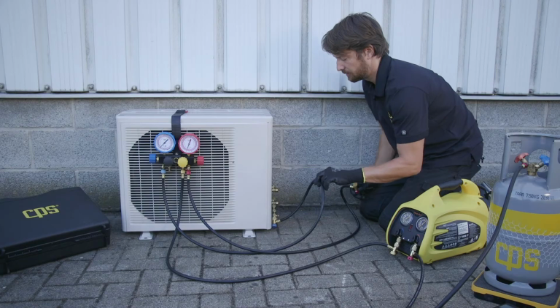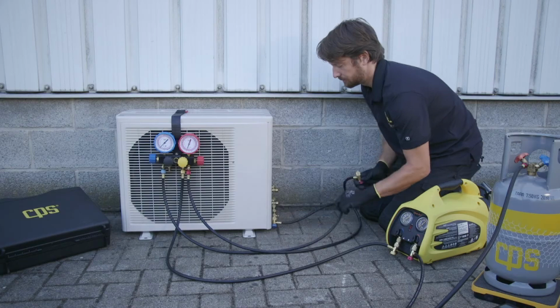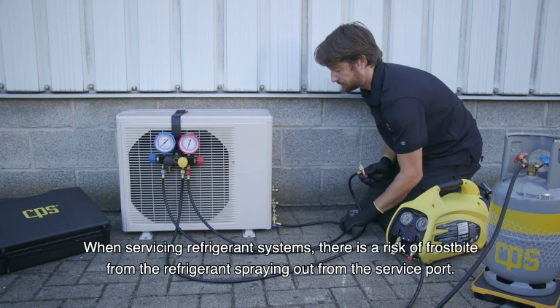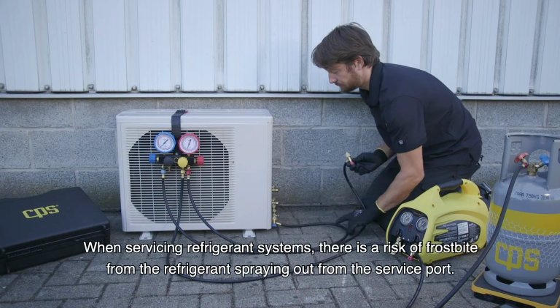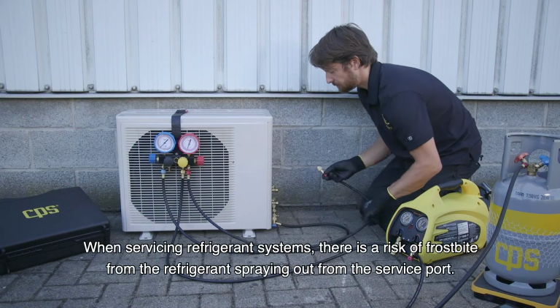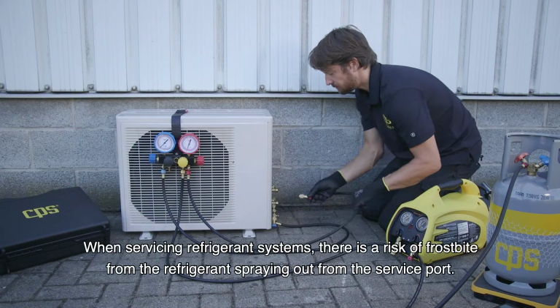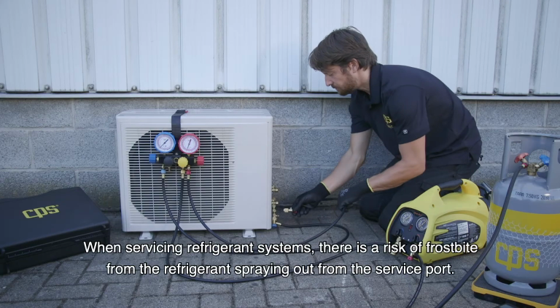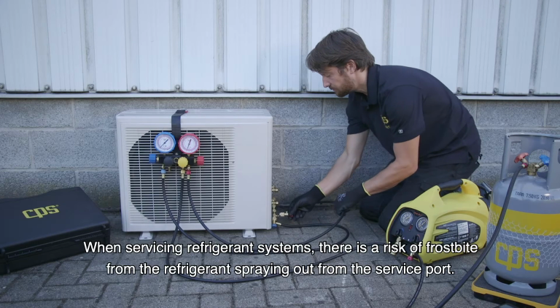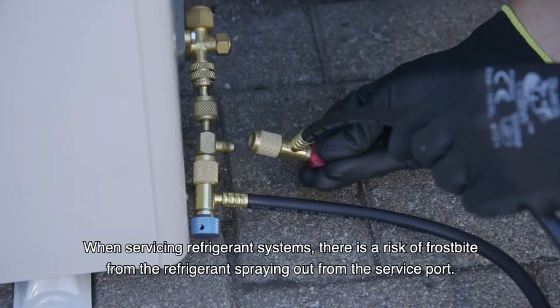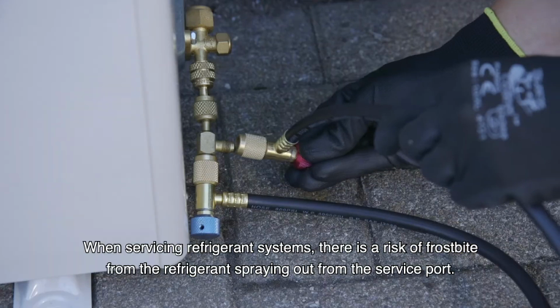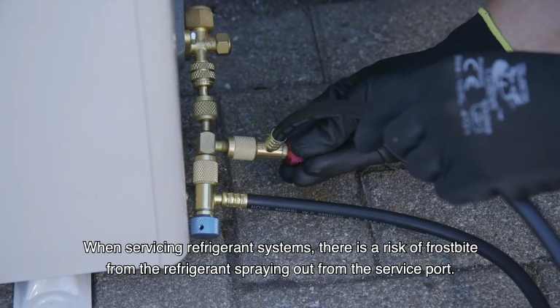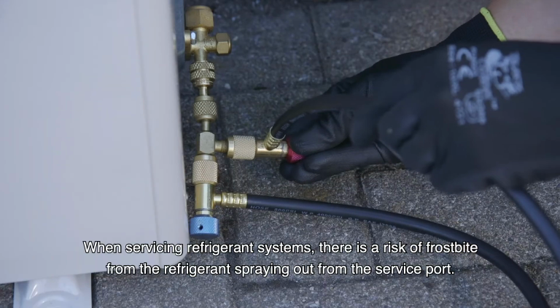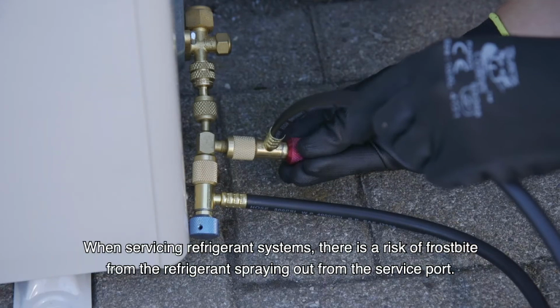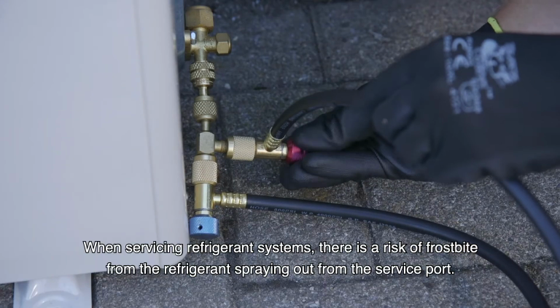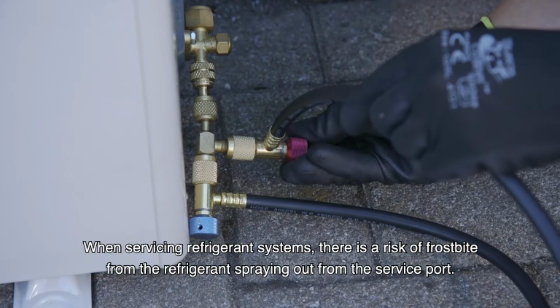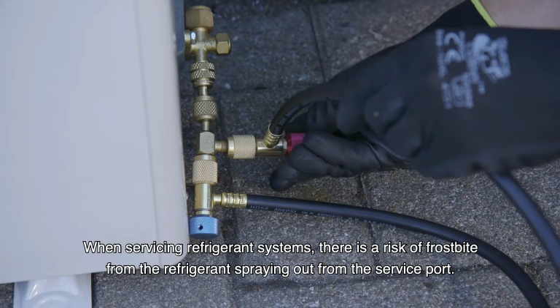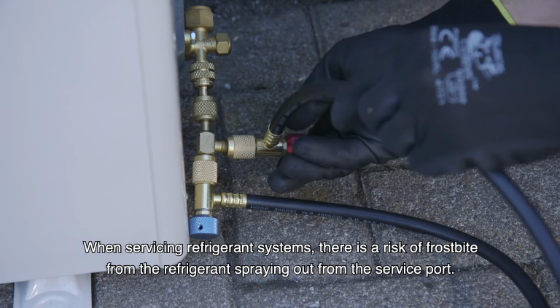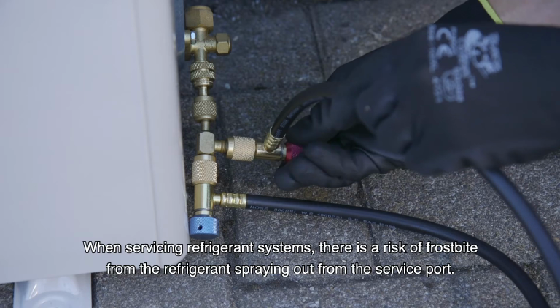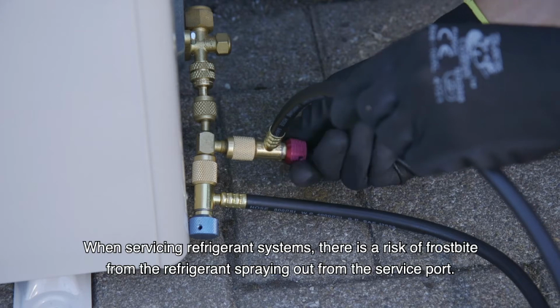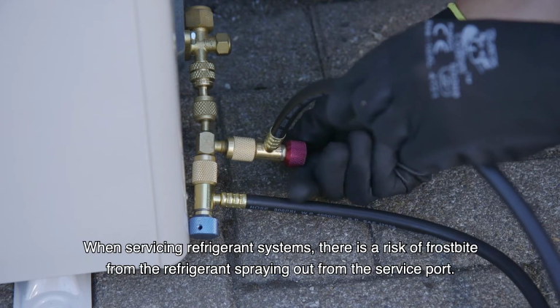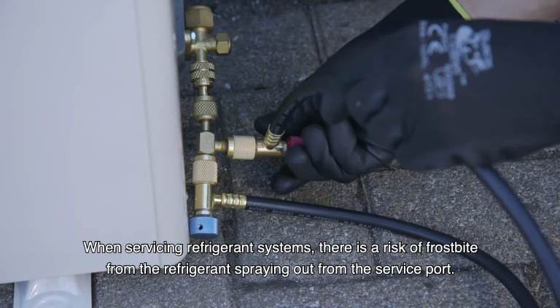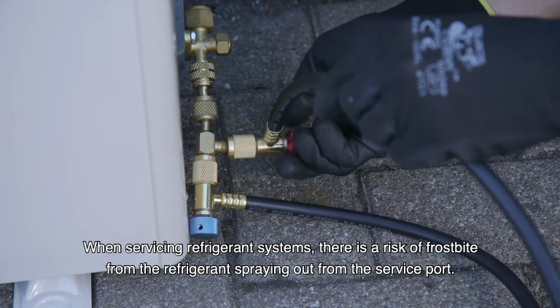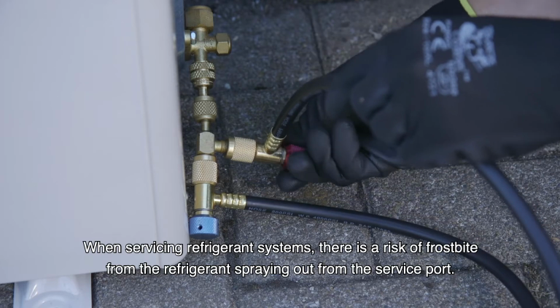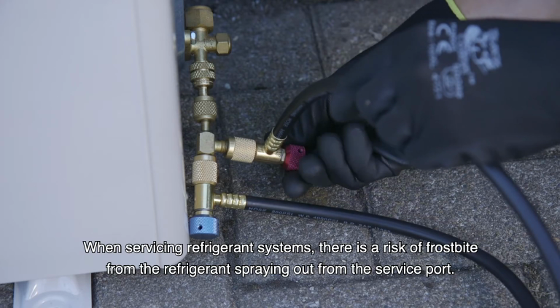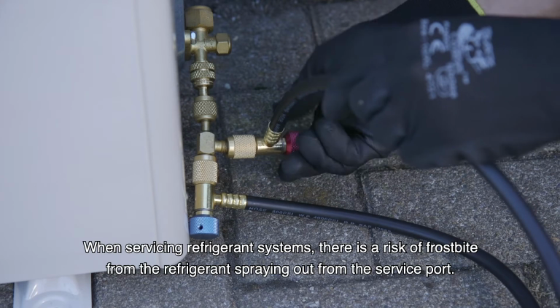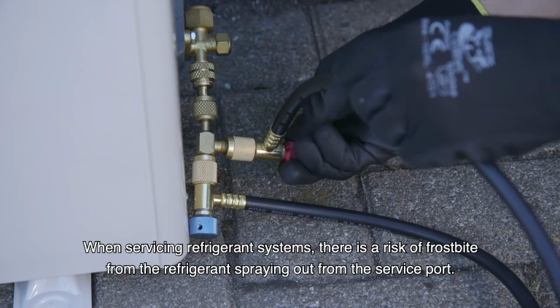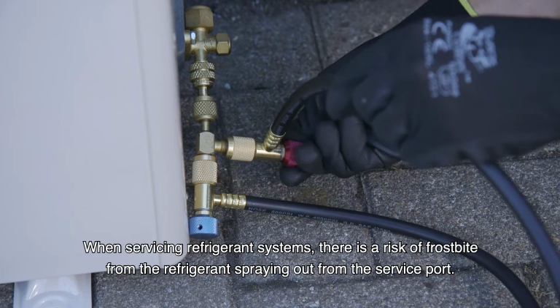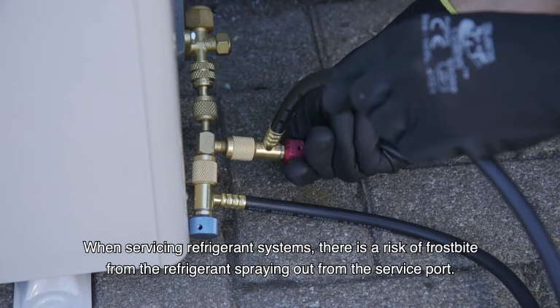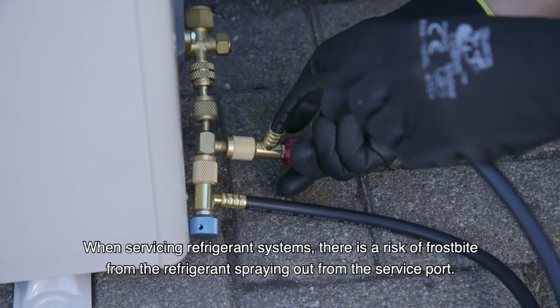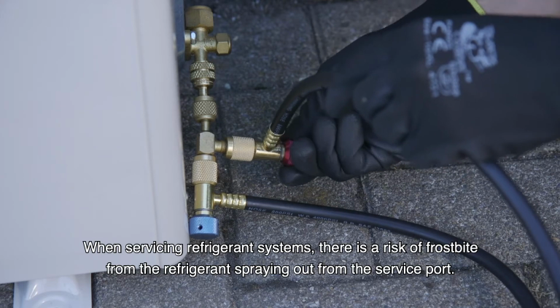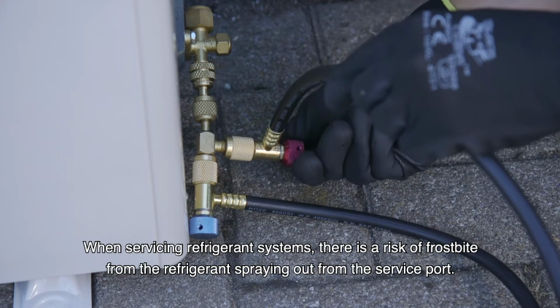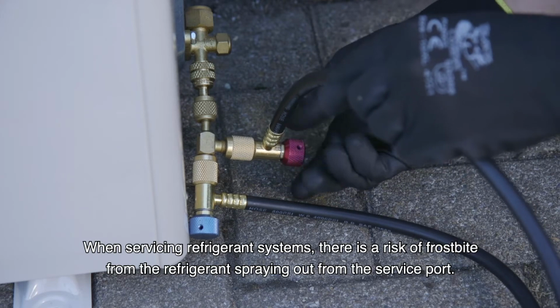When servicing refrigerant systems, there is a risk of frostbite from the refrigerant spraying out from the service port.